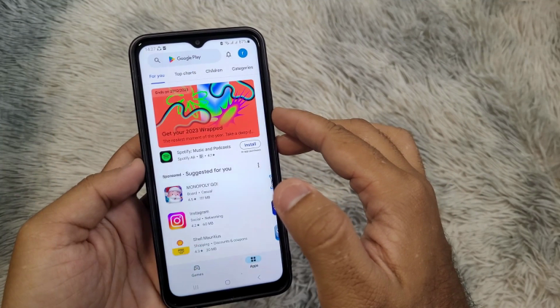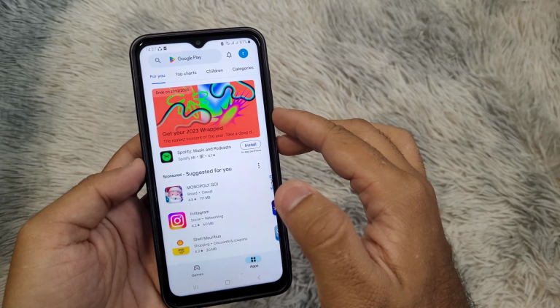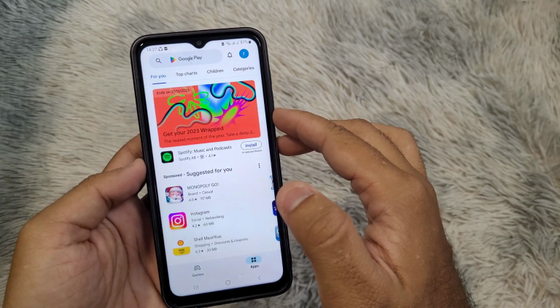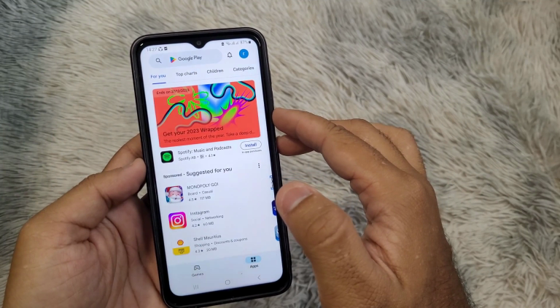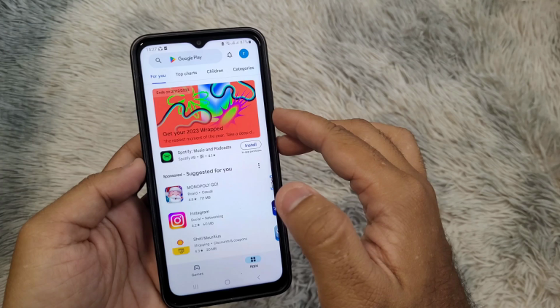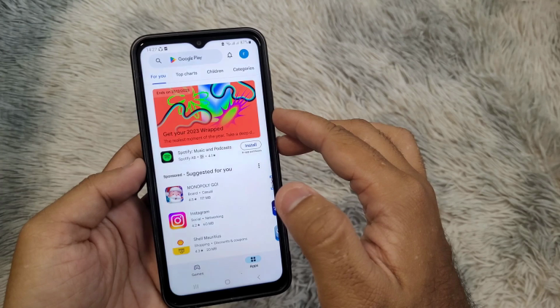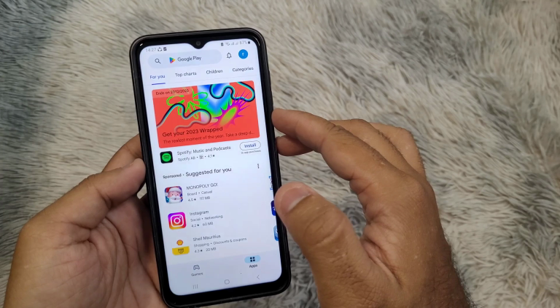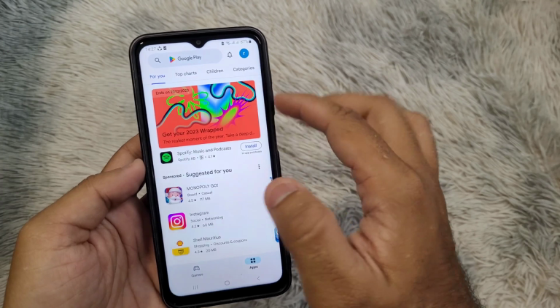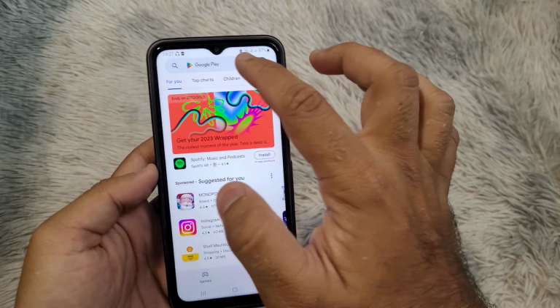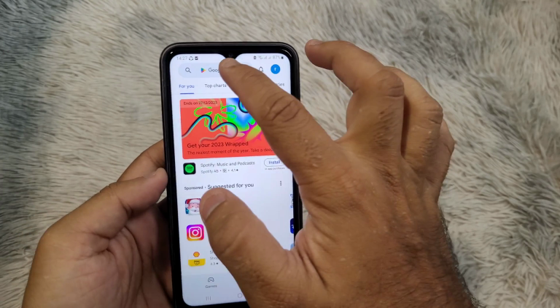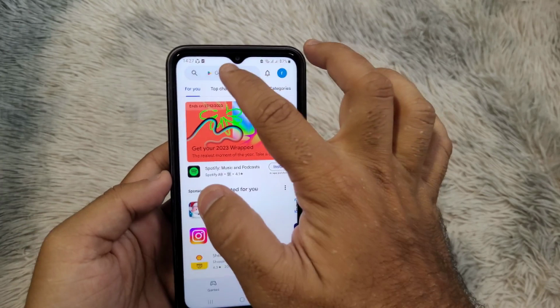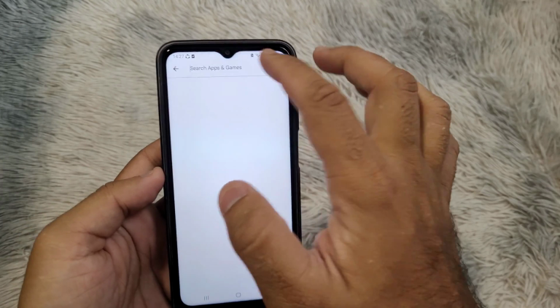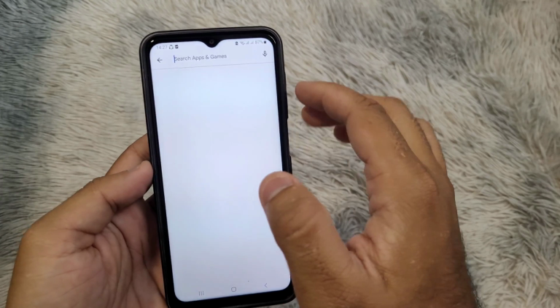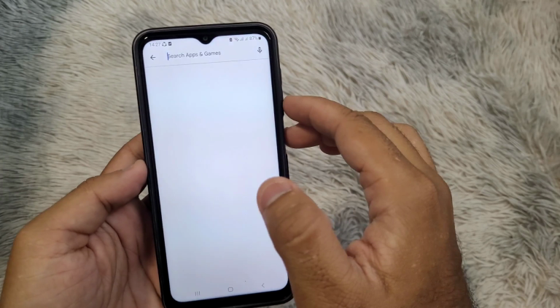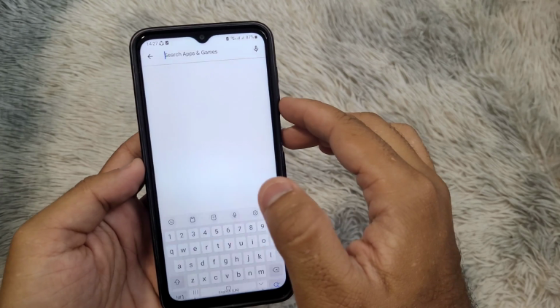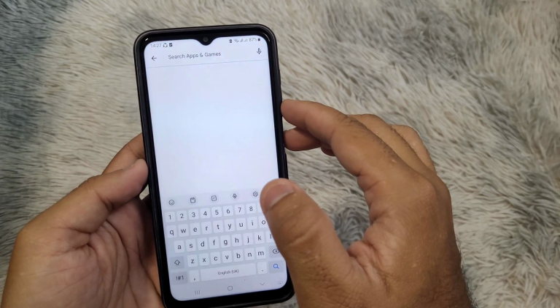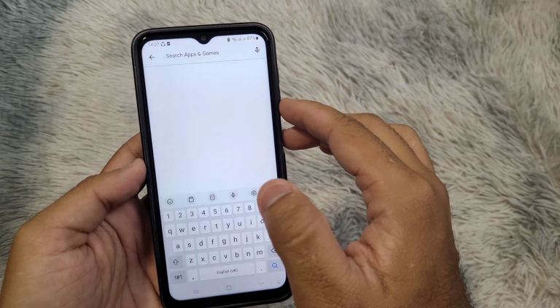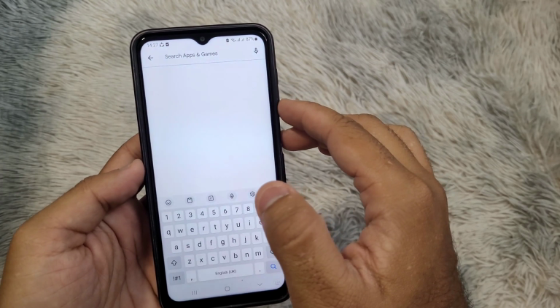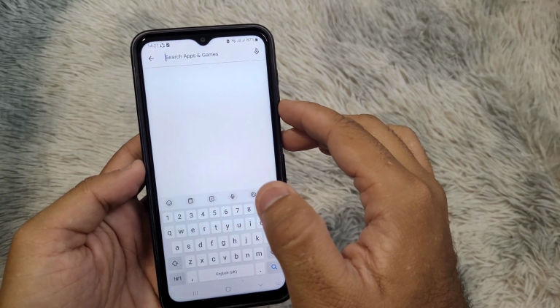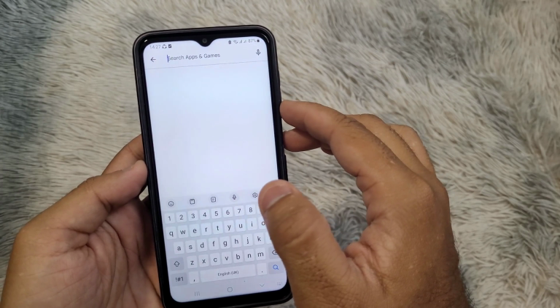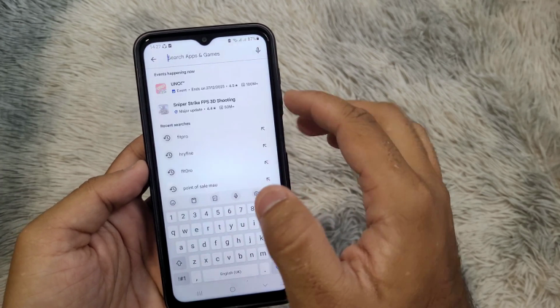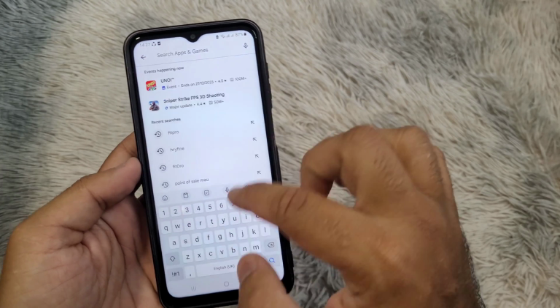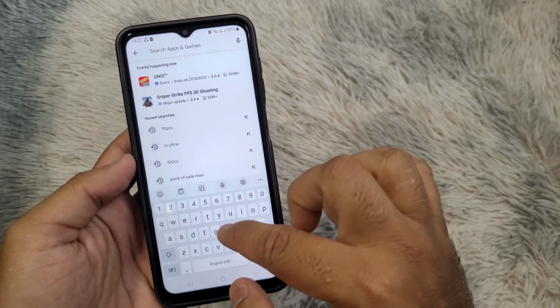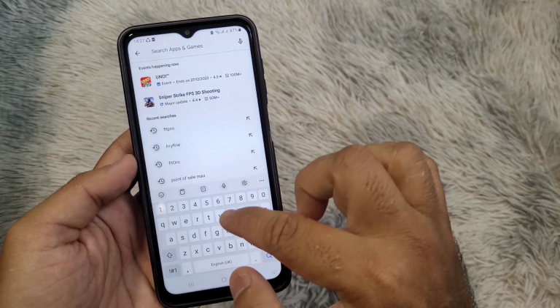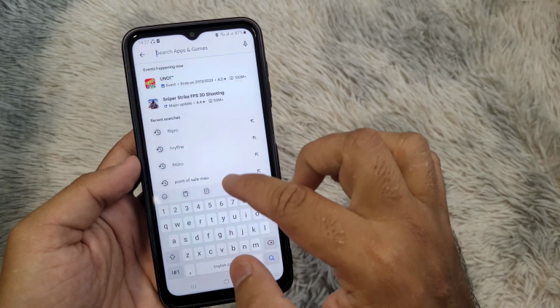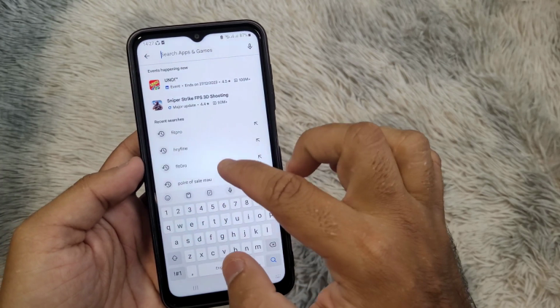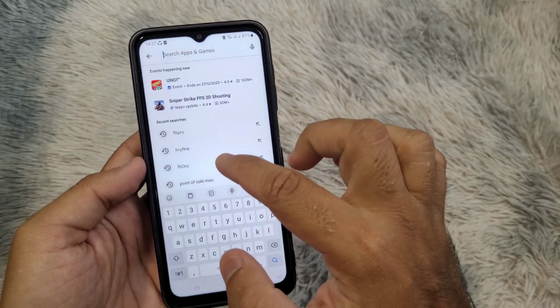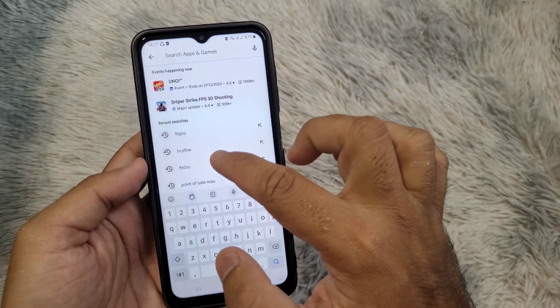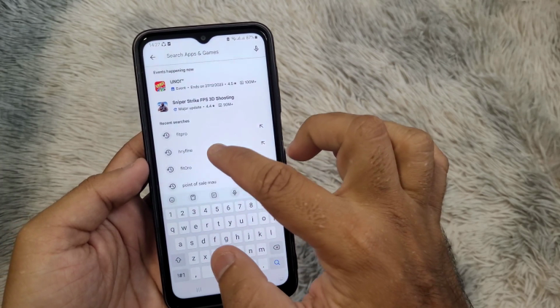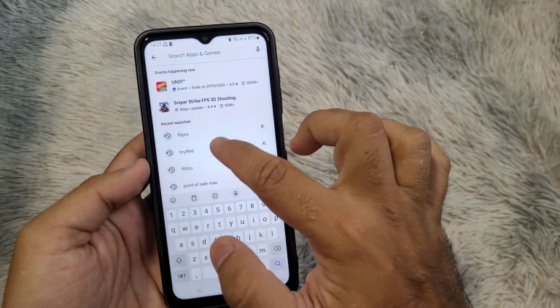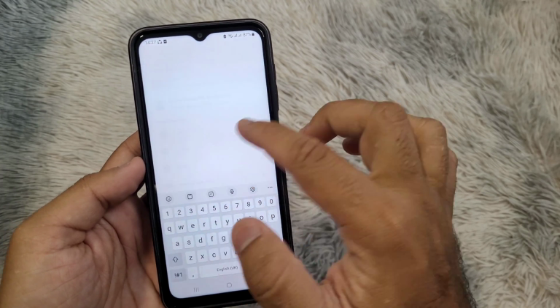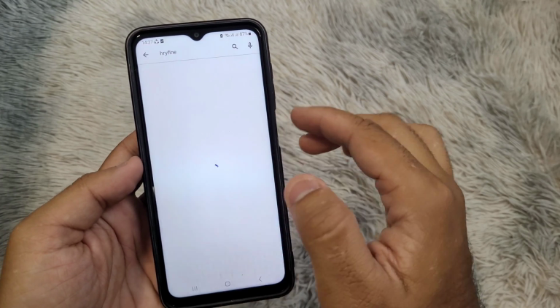First step: go to your application store, download and install the Reifine application.